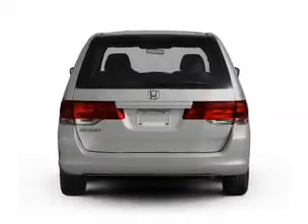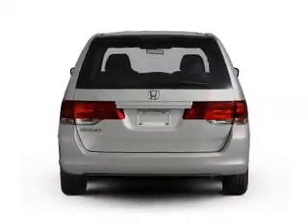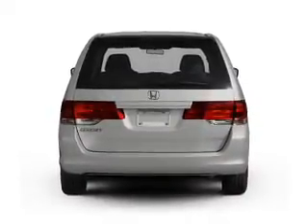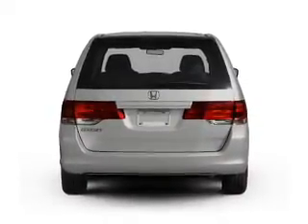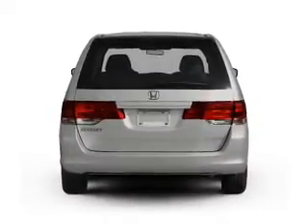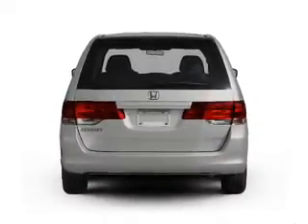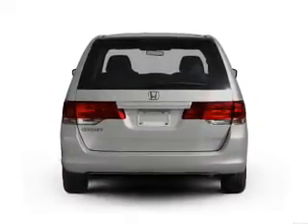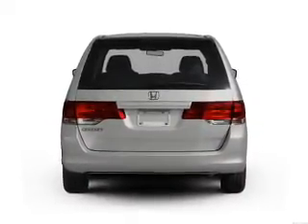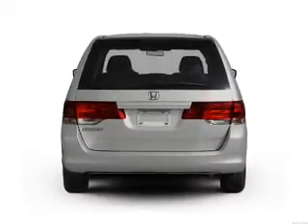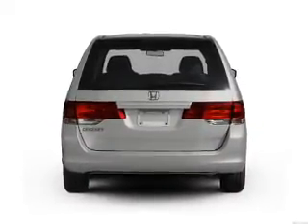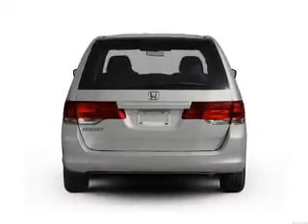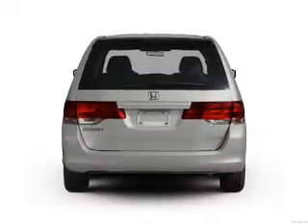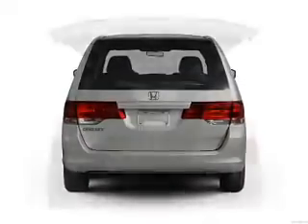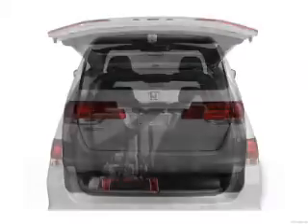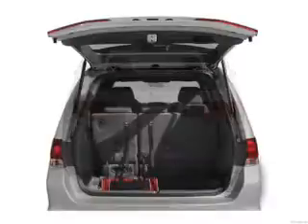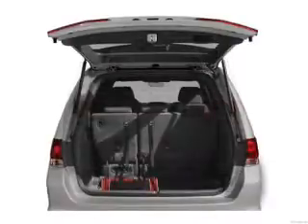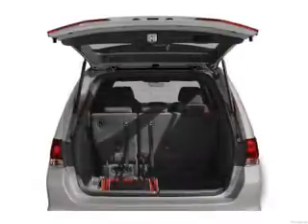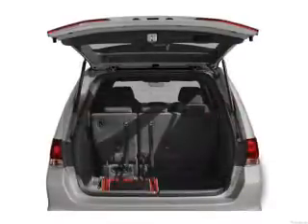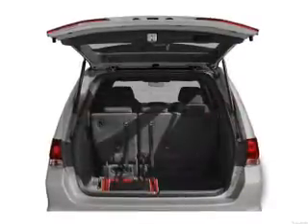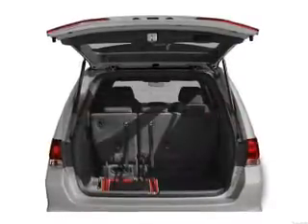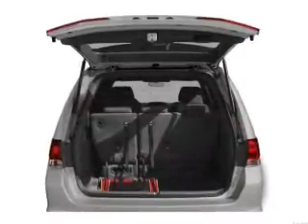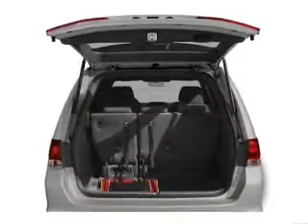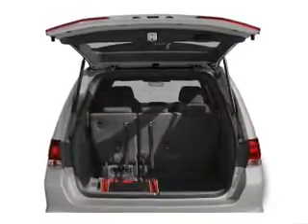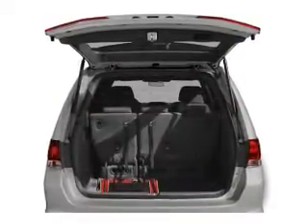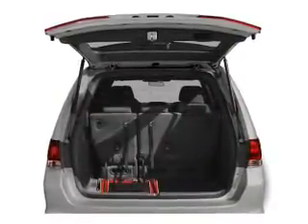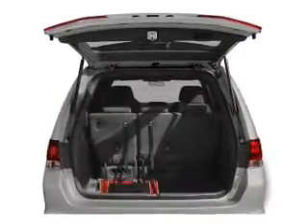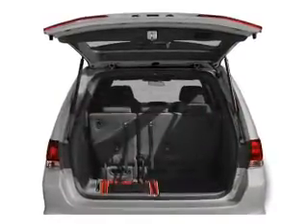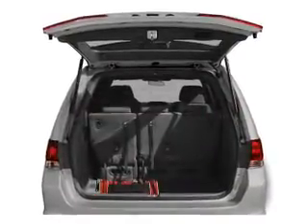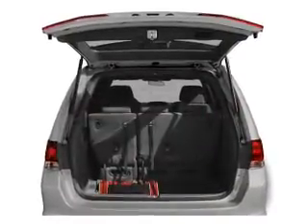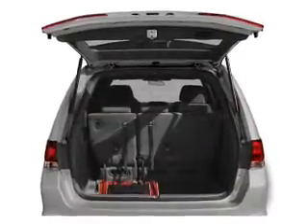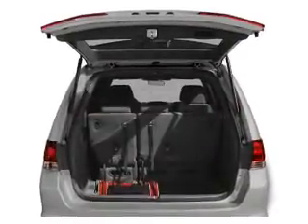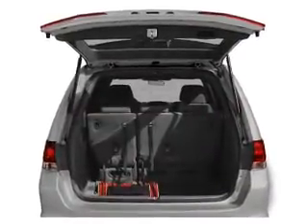The anti-lock braking system will keep you safe on the road. Let the outside in with a power sunroof.